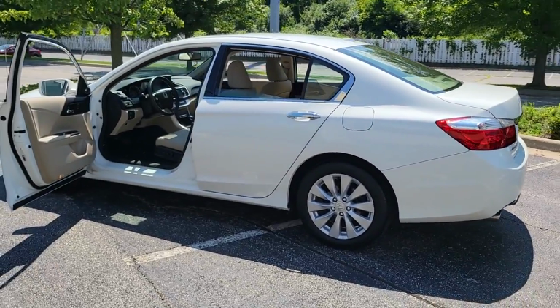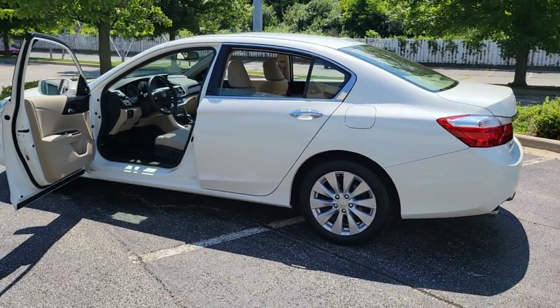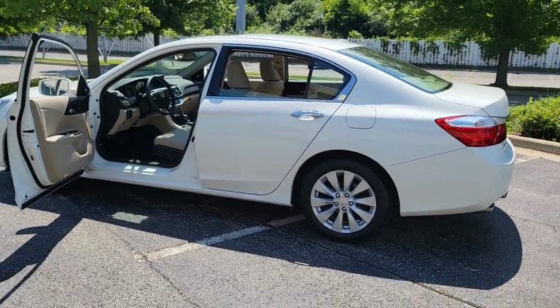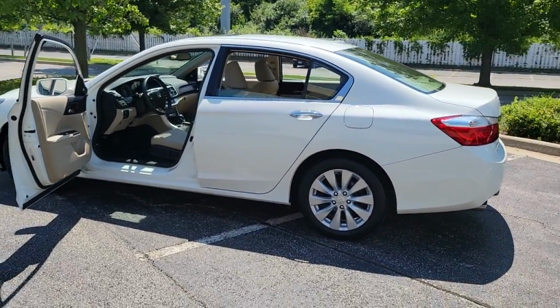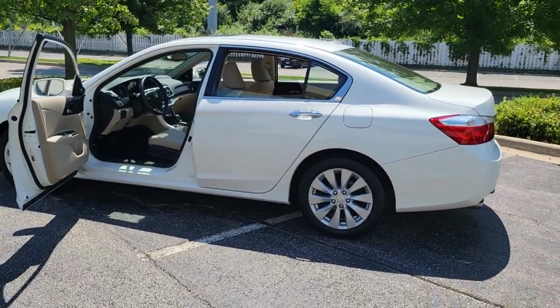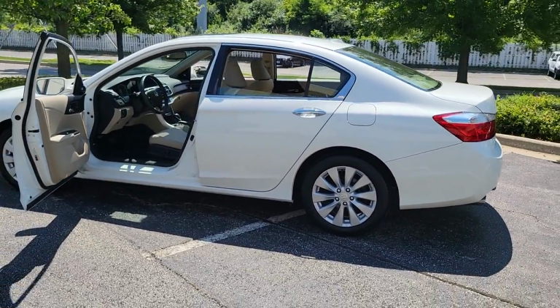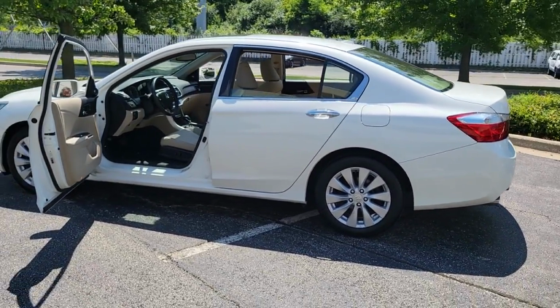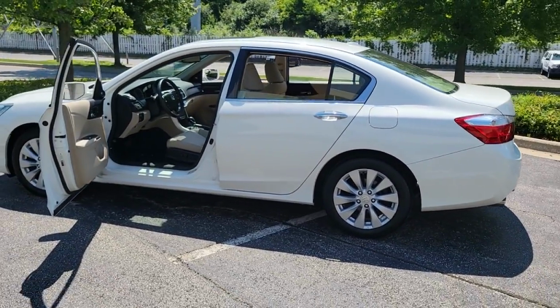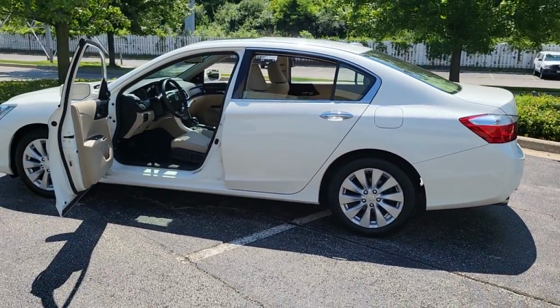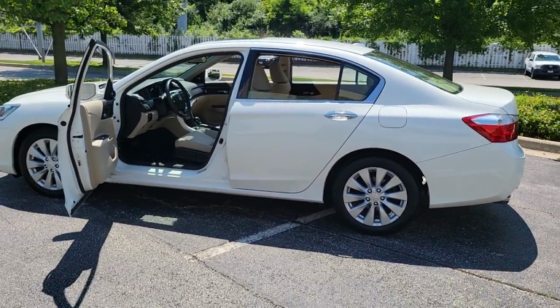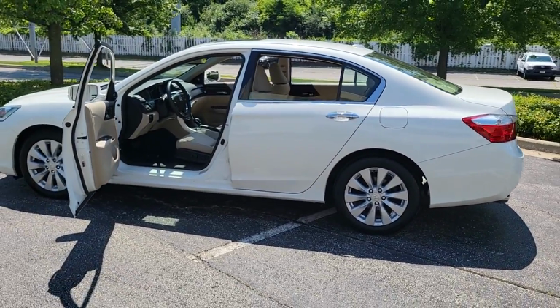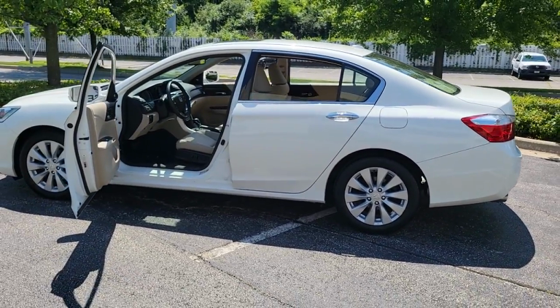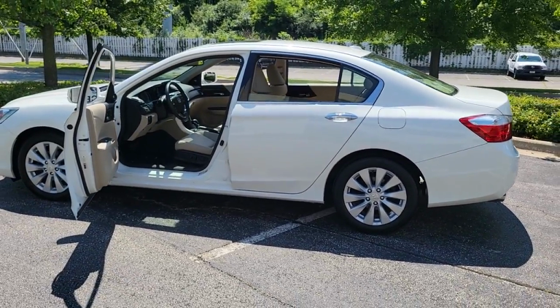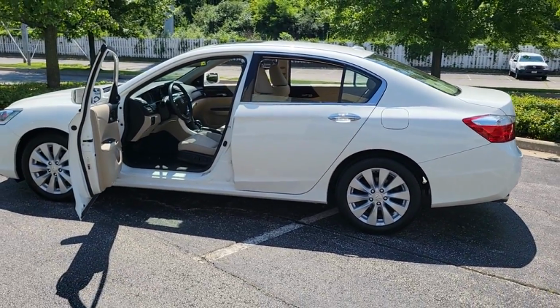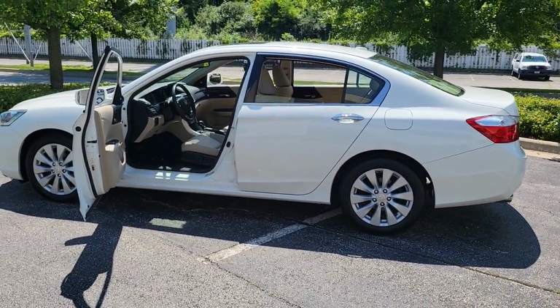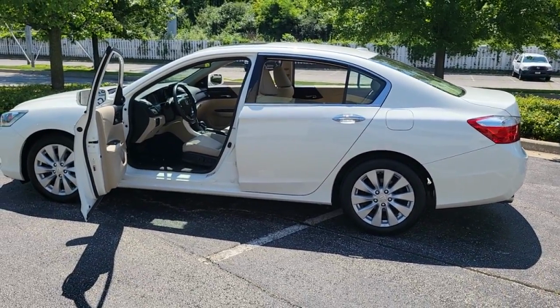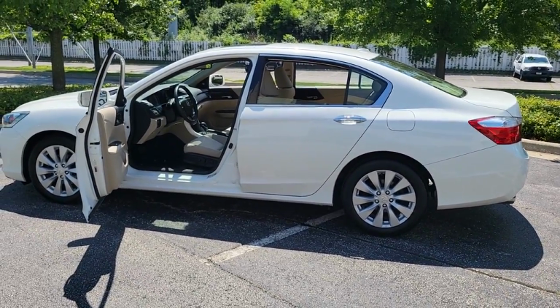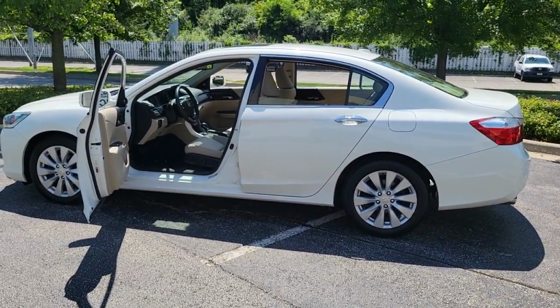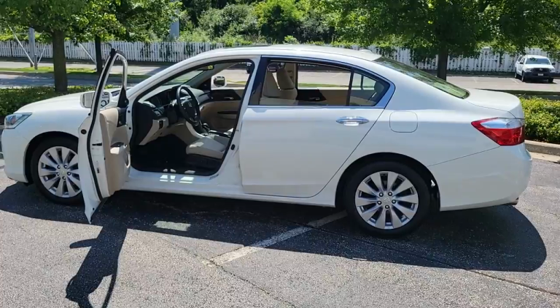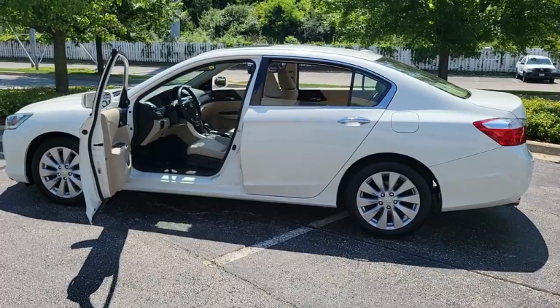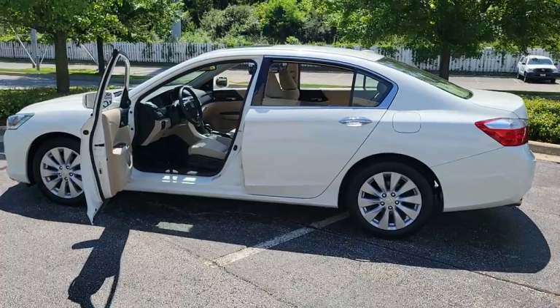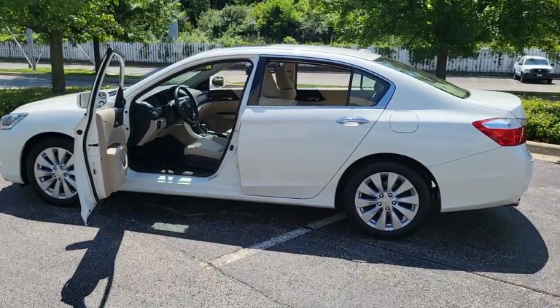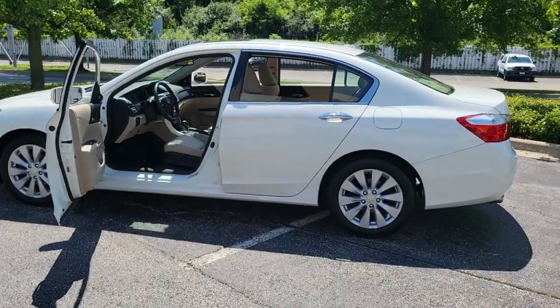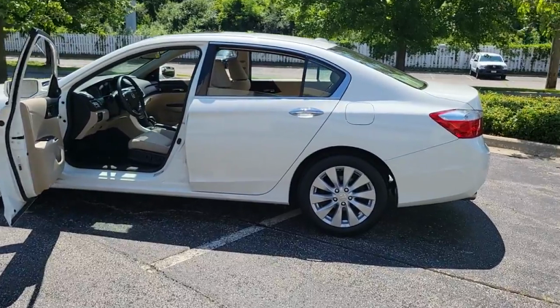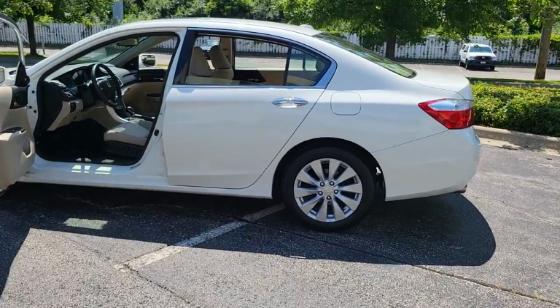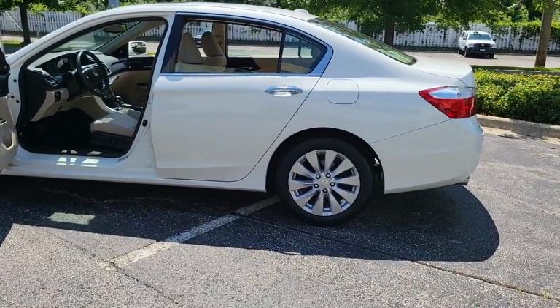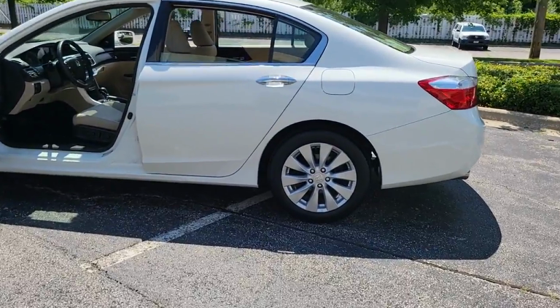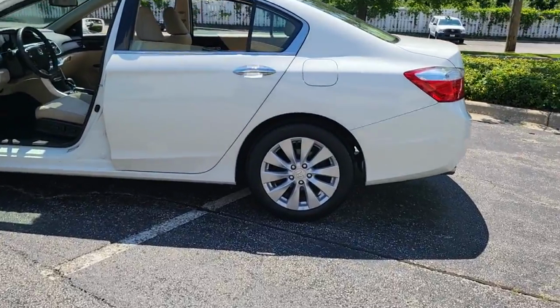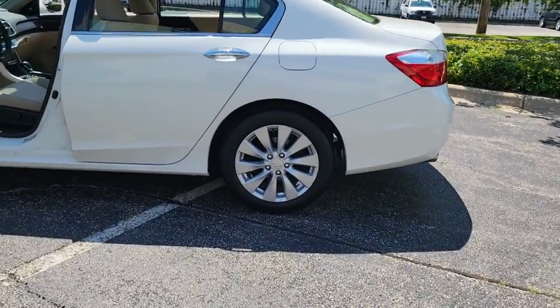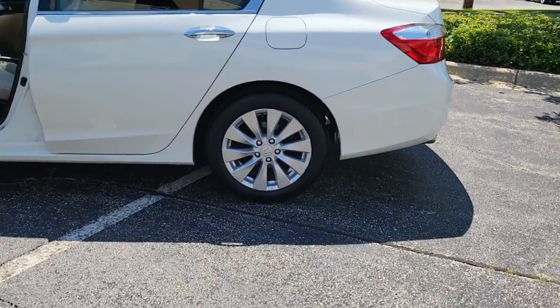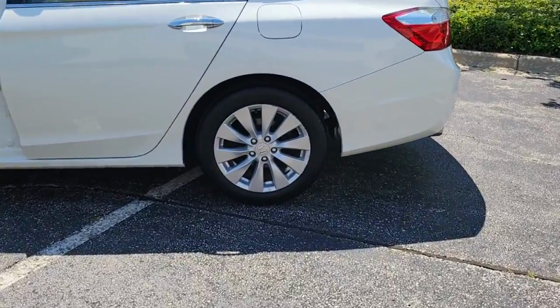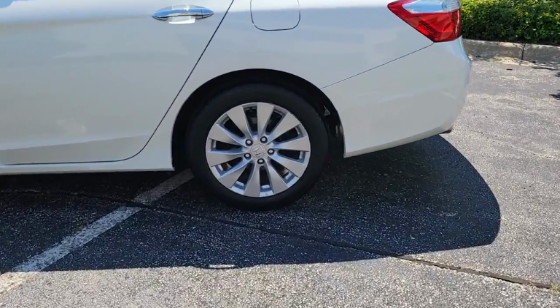Heated mirrors, aluminum wheels, heated front seat, multi-zone AC, power driver seat.